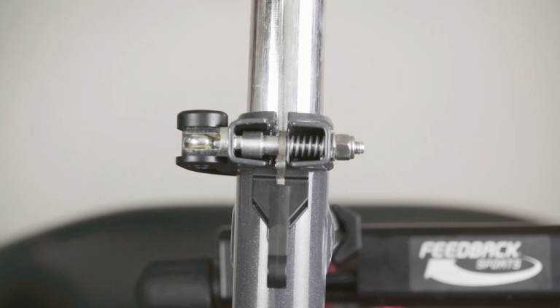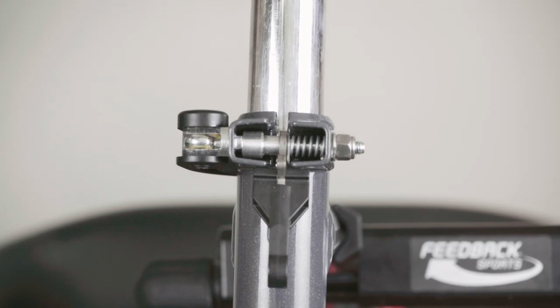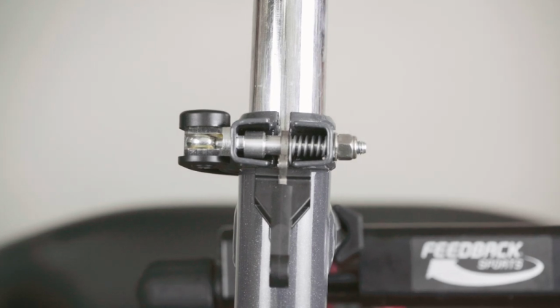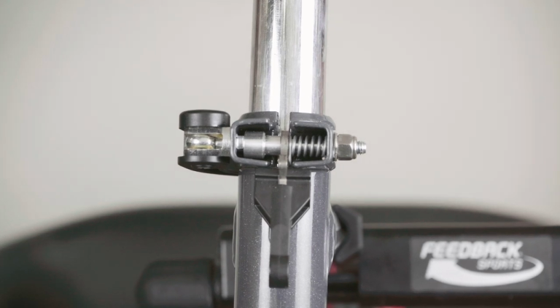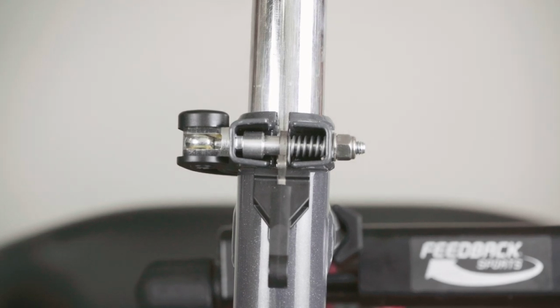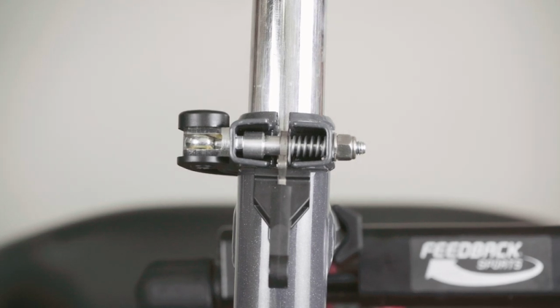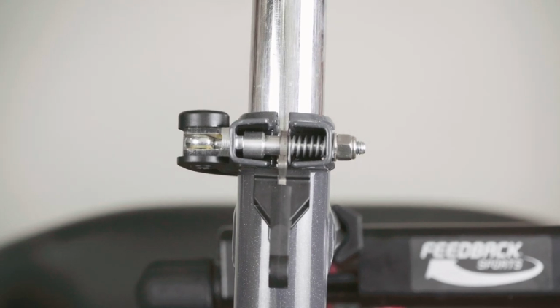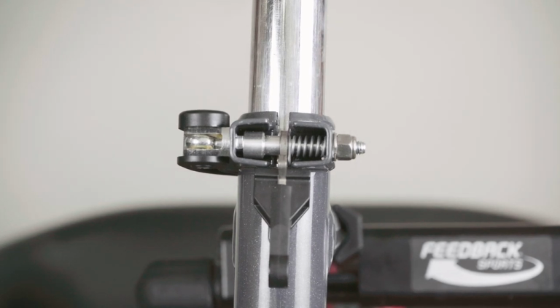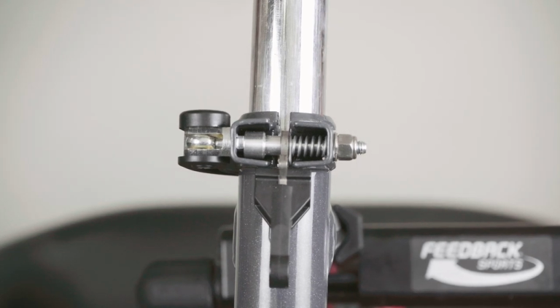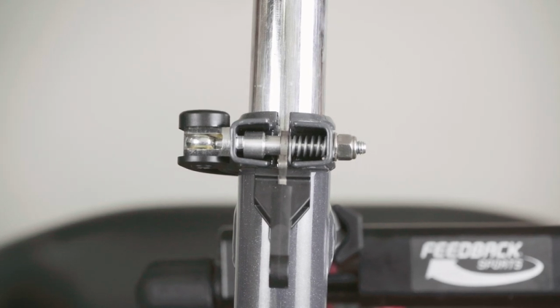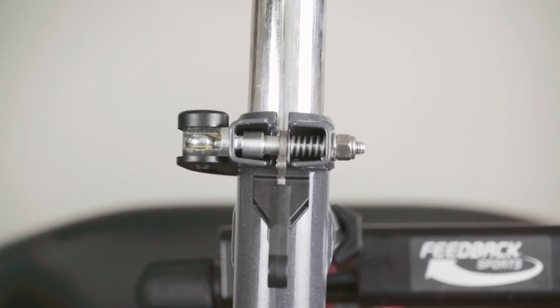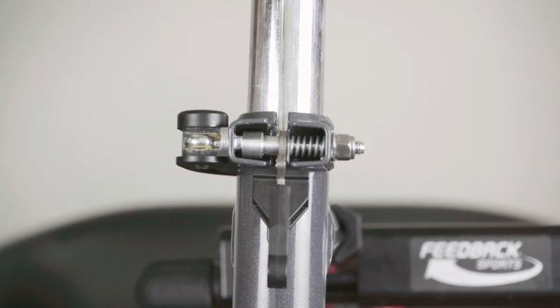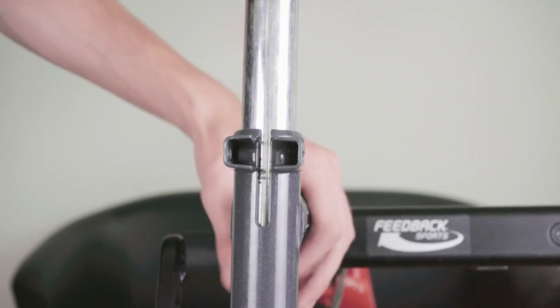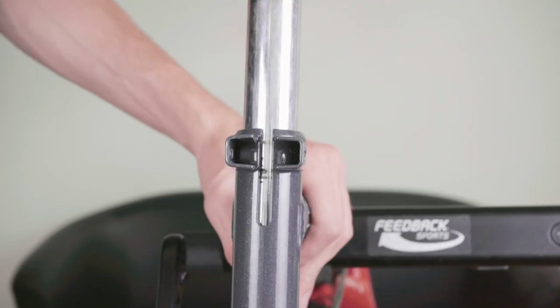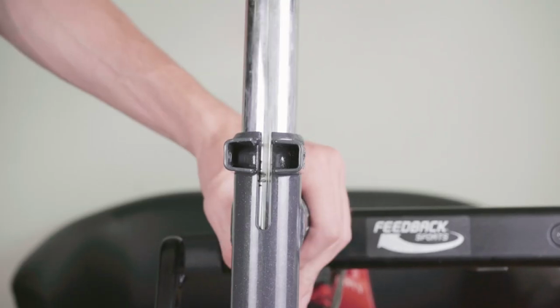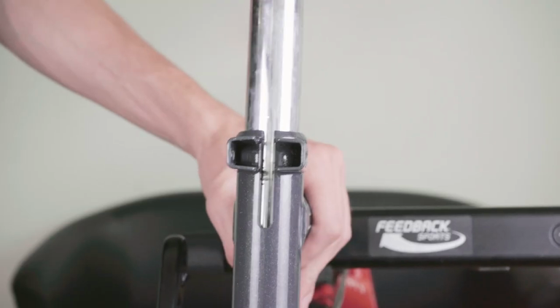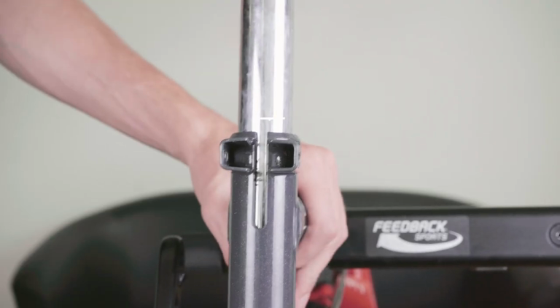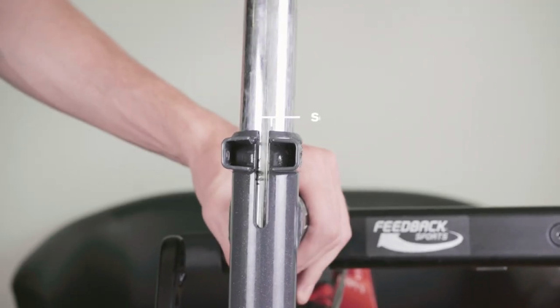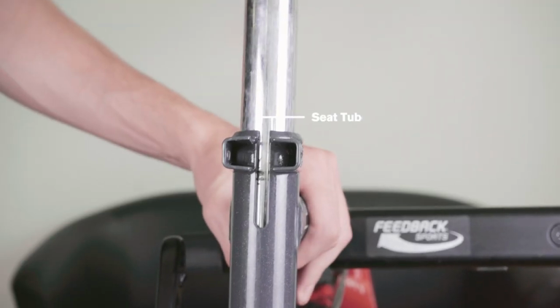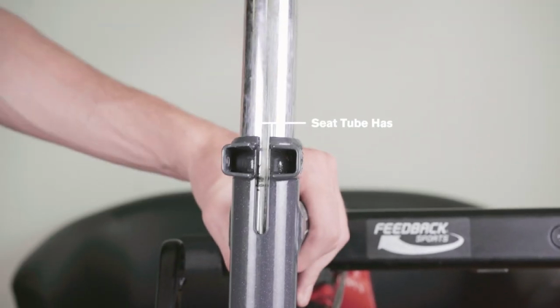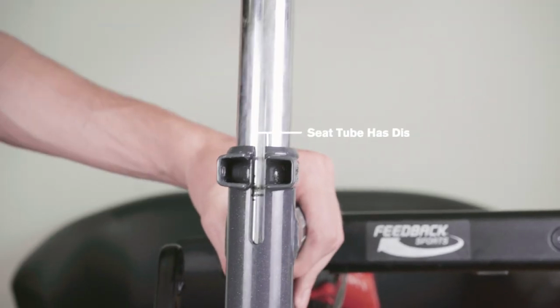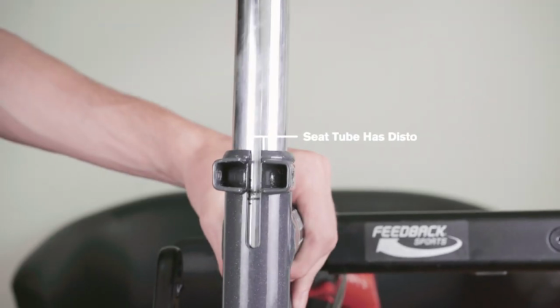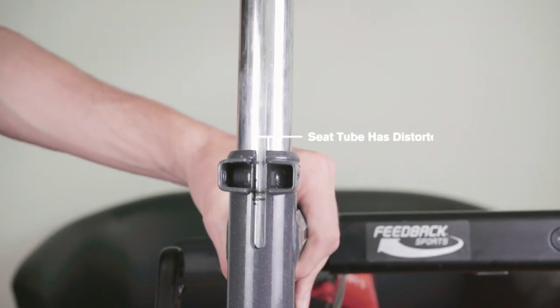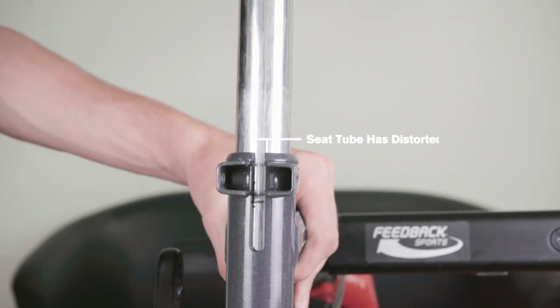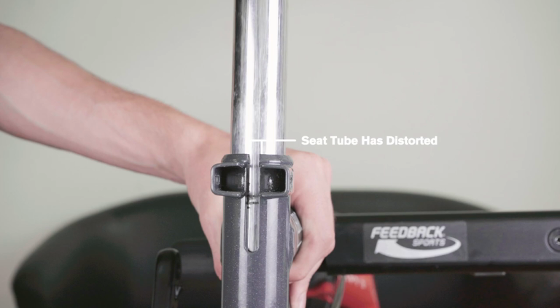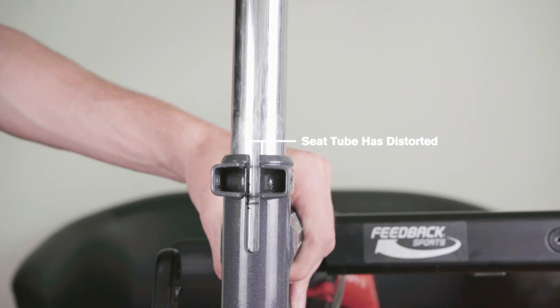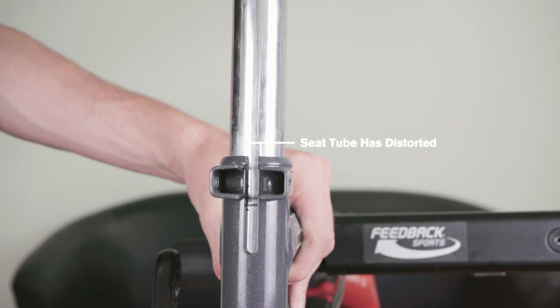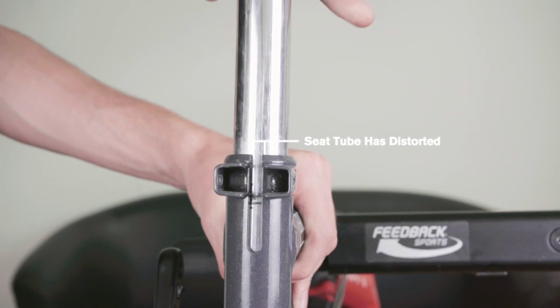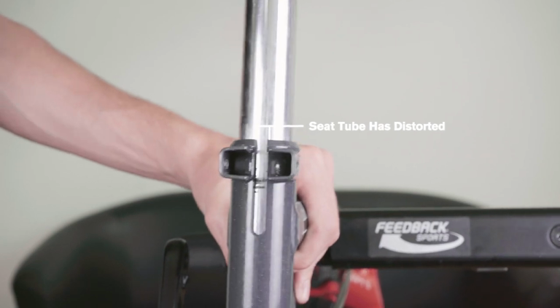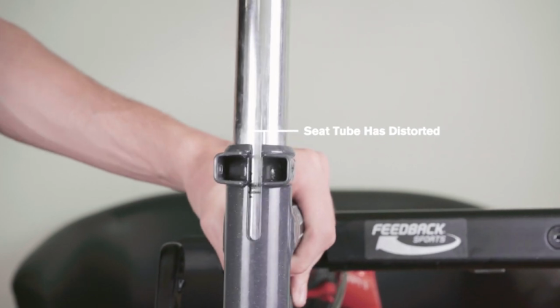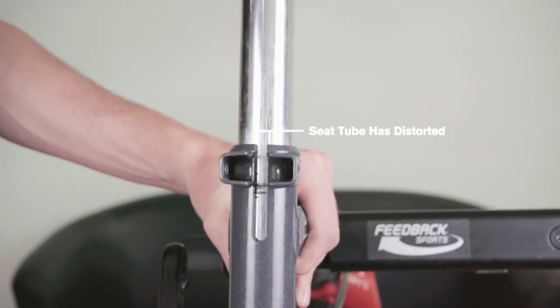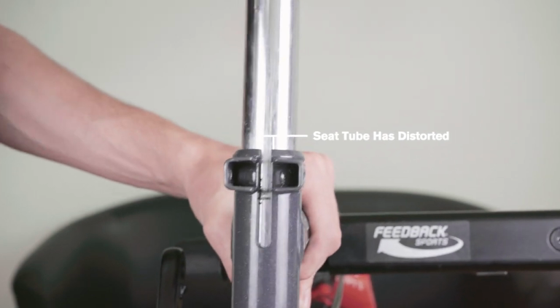If the nut is over-tightened, it can start to distort the rear of the main frame.